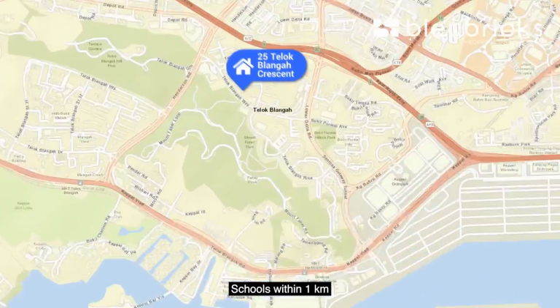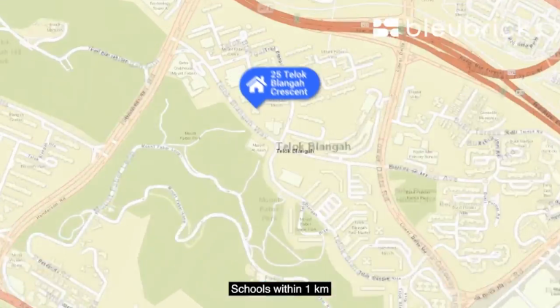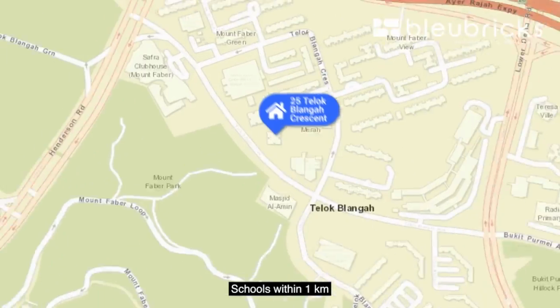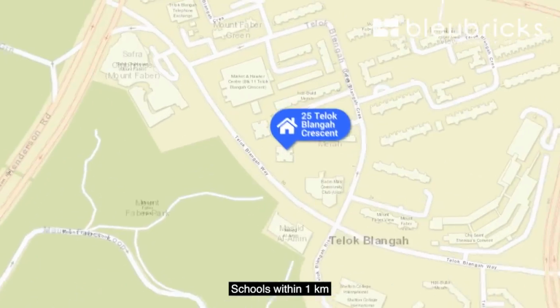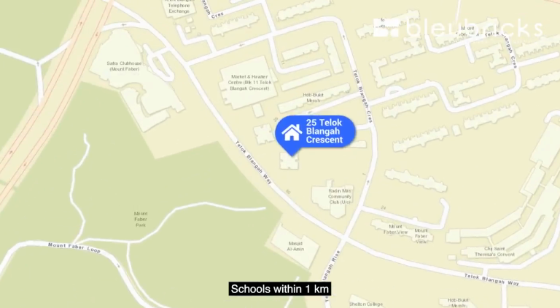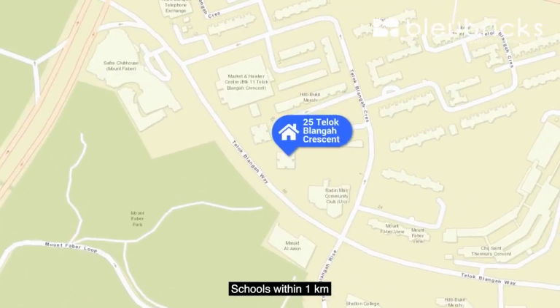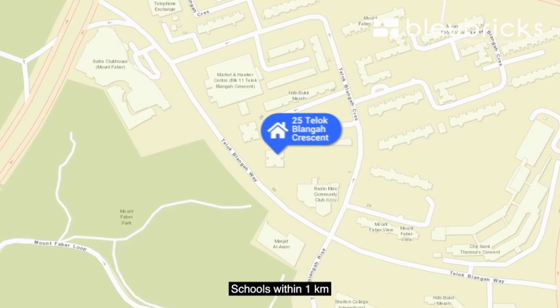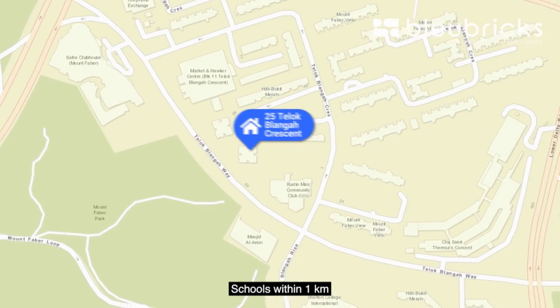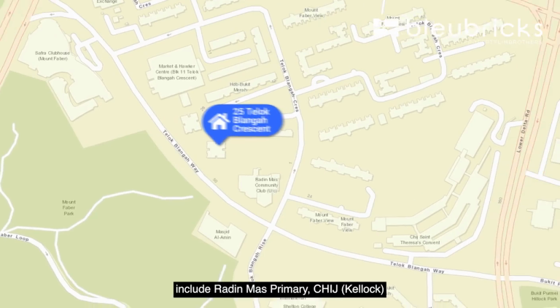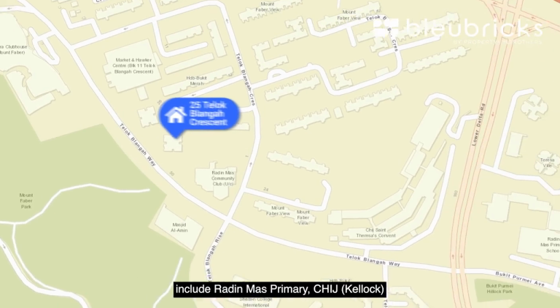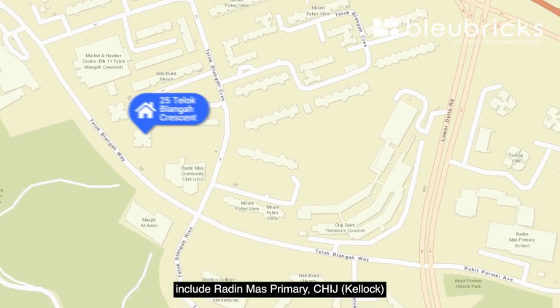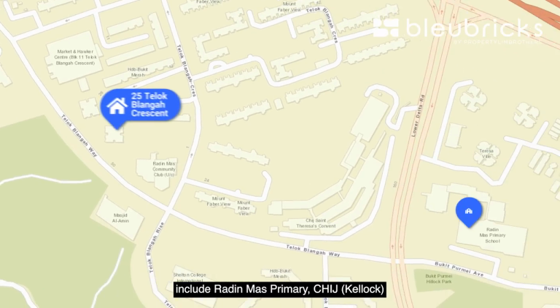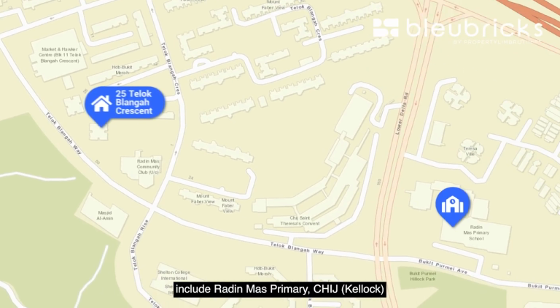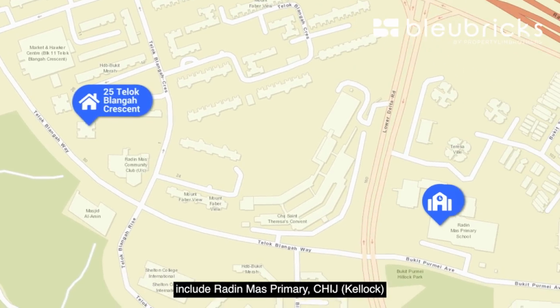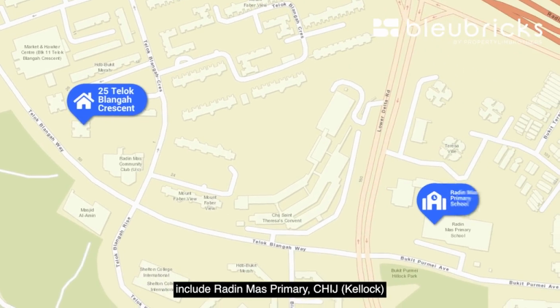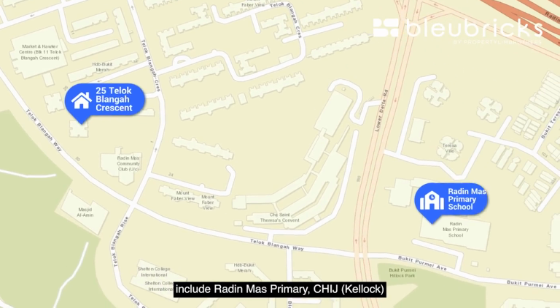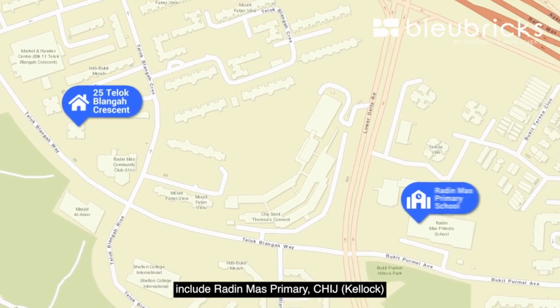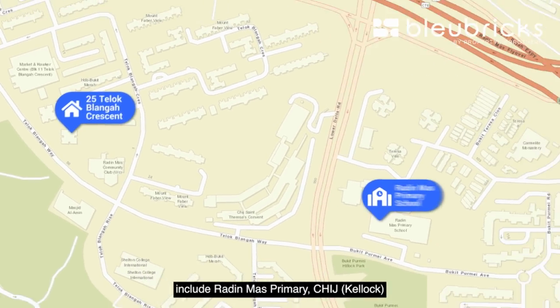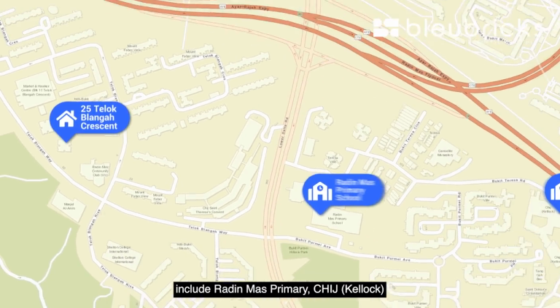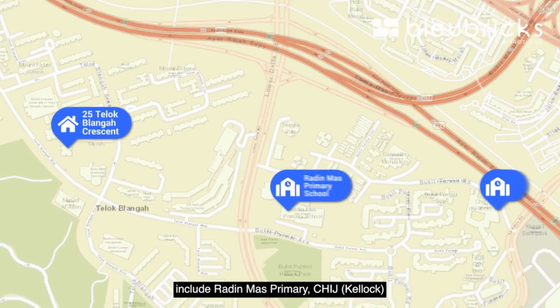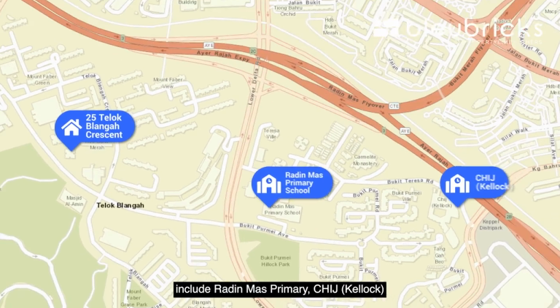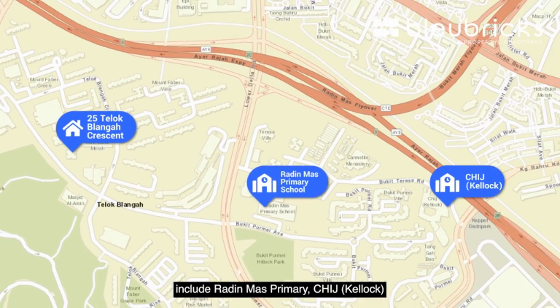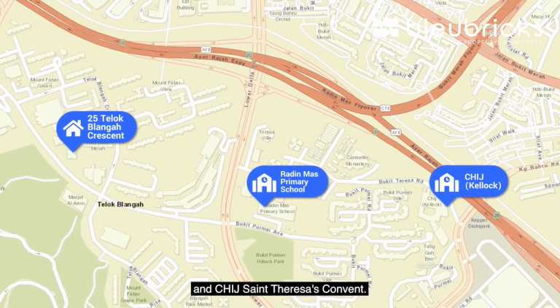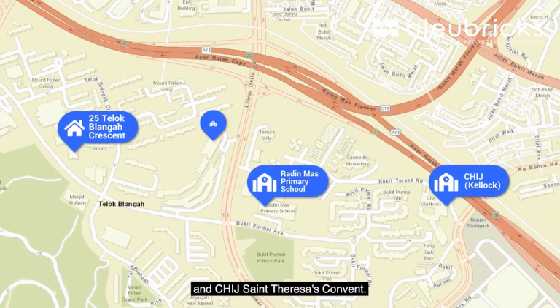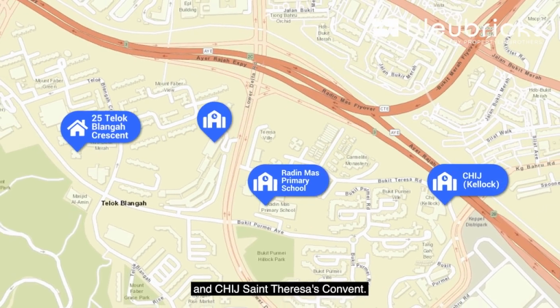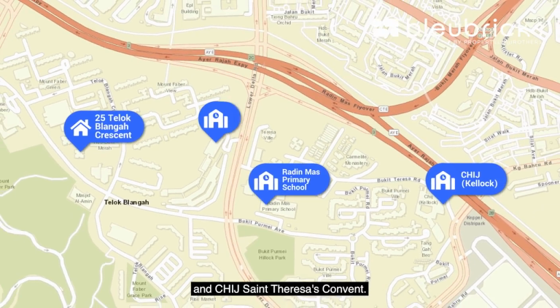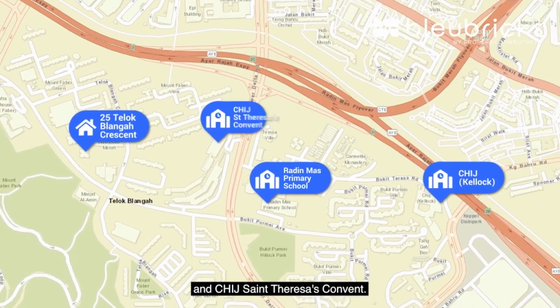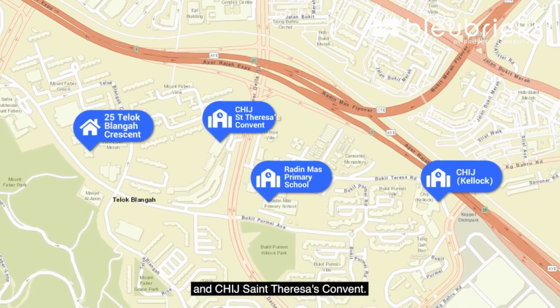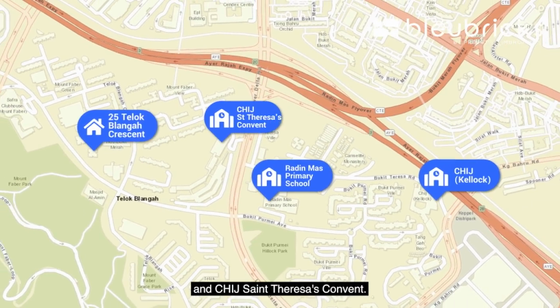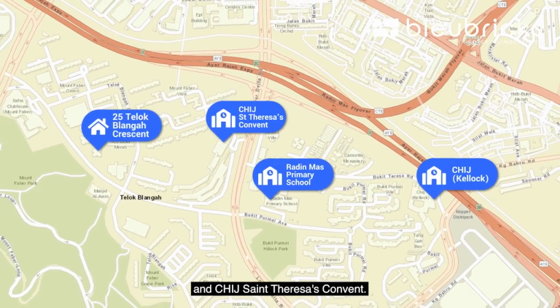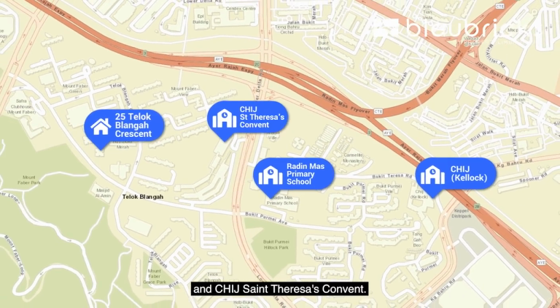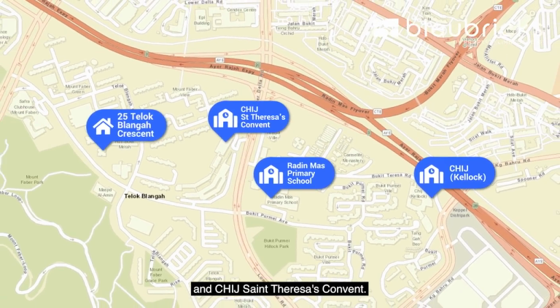Schools within one kilometre include Radin Mas Primary, CHIJ Kellock and CHIJ Saint Teresa's Convent.